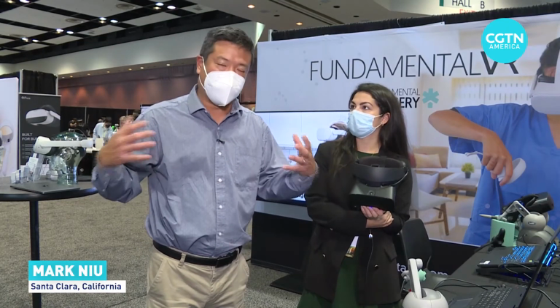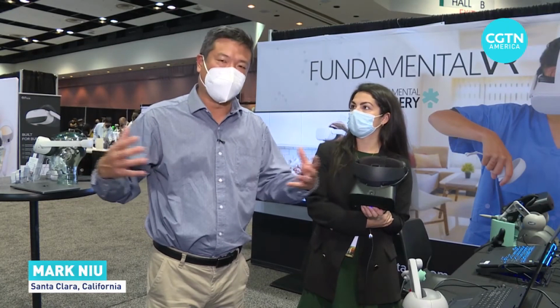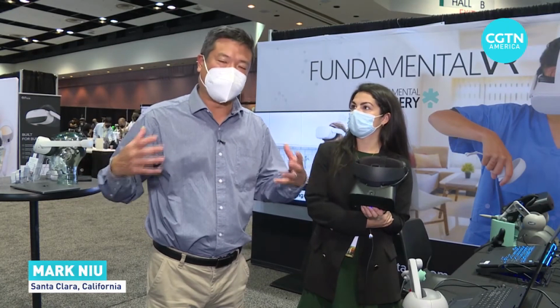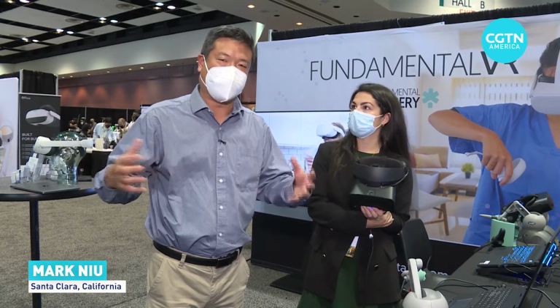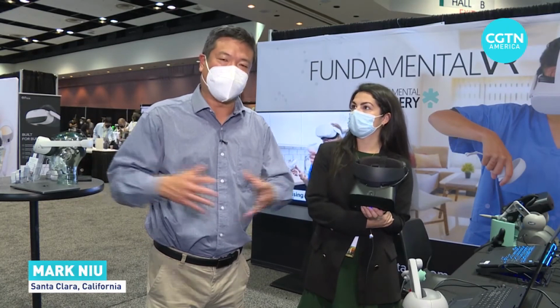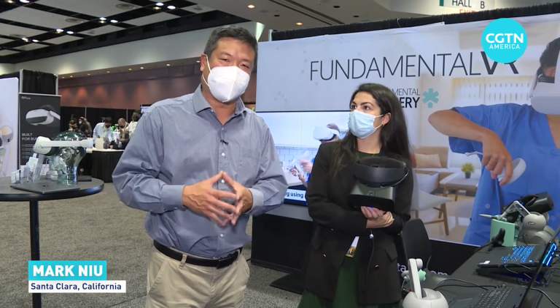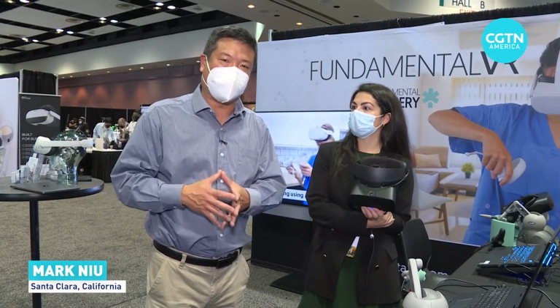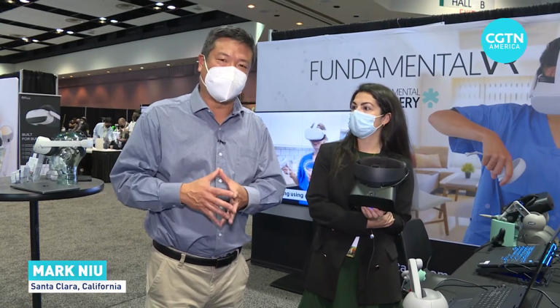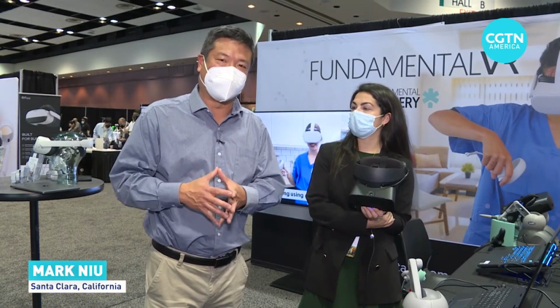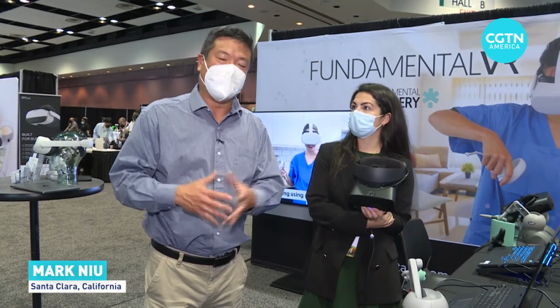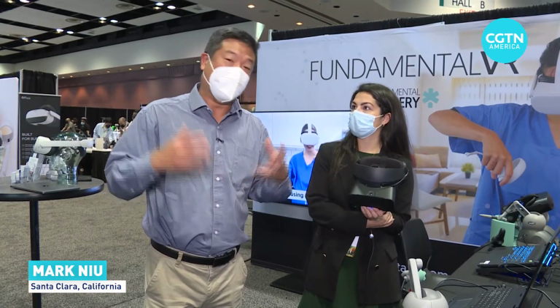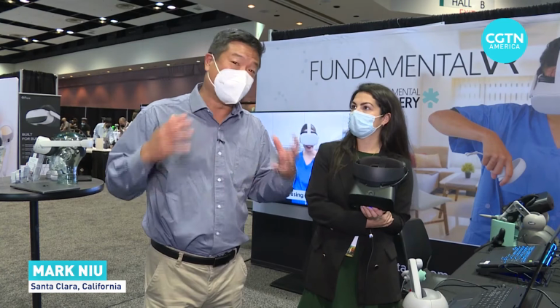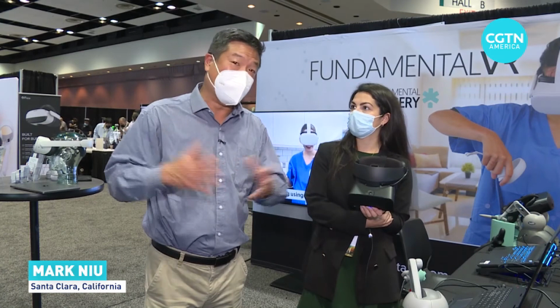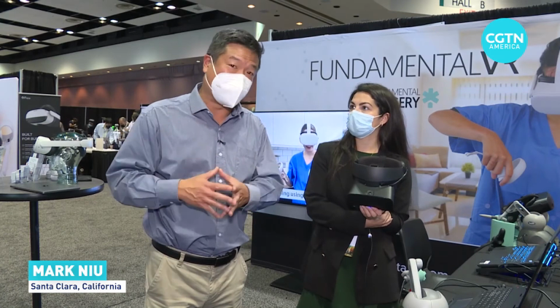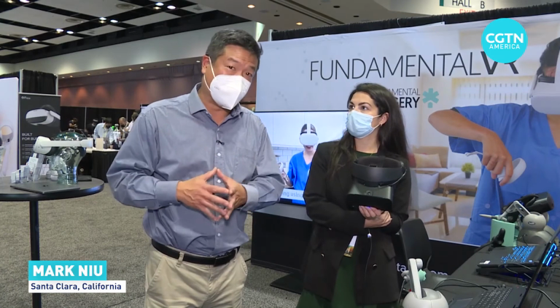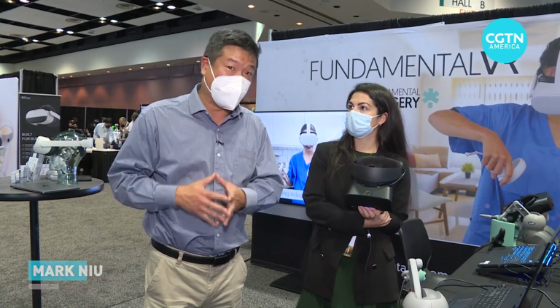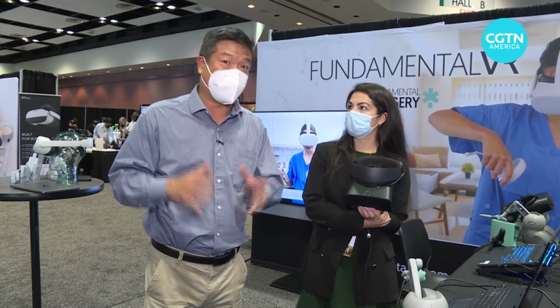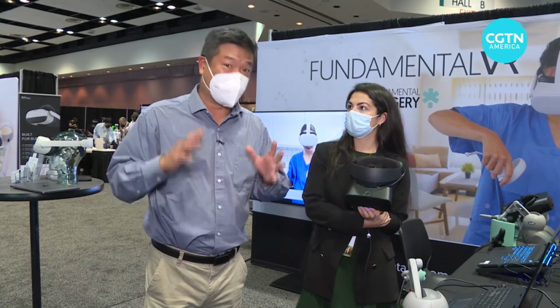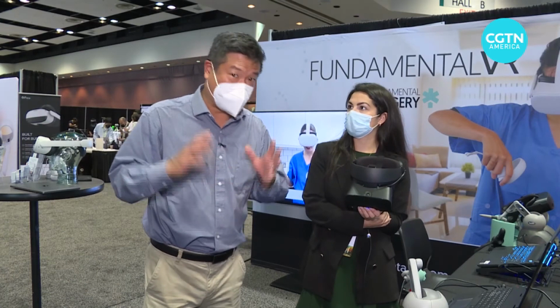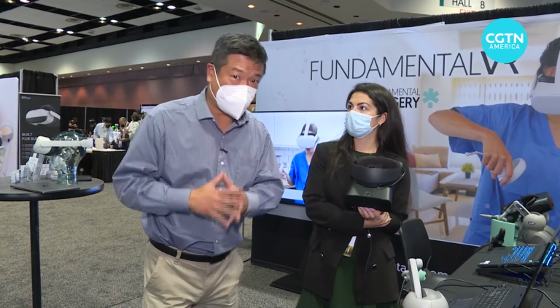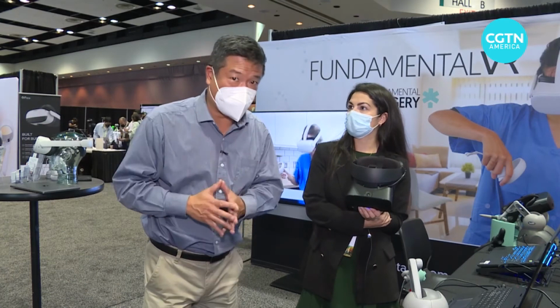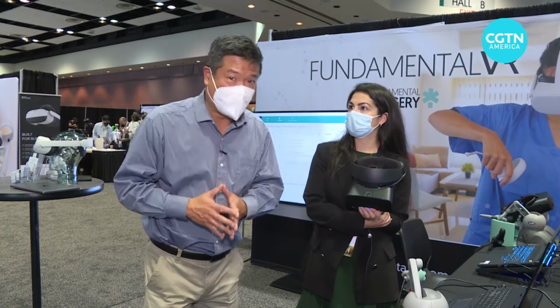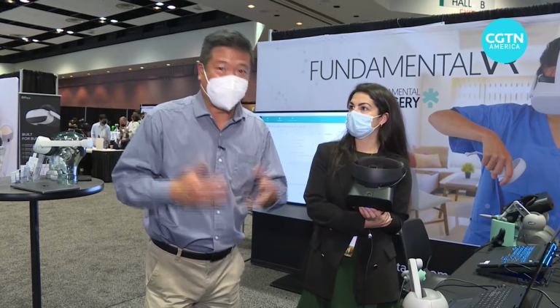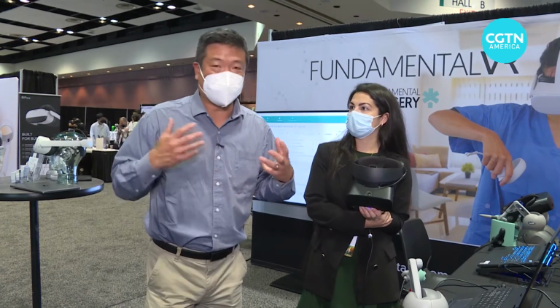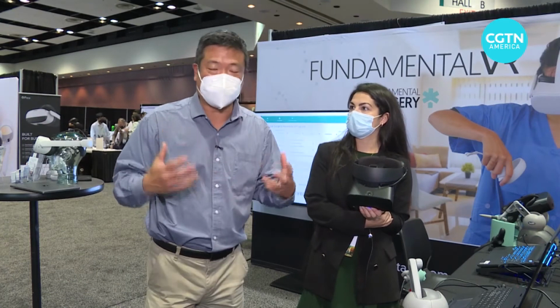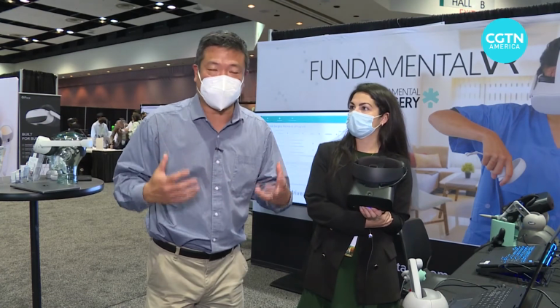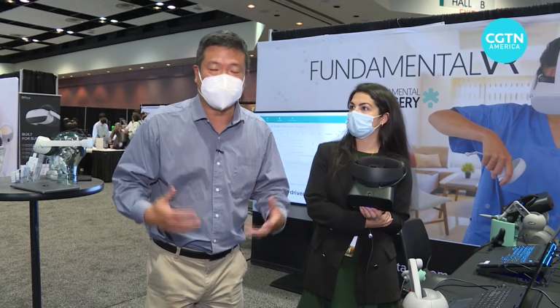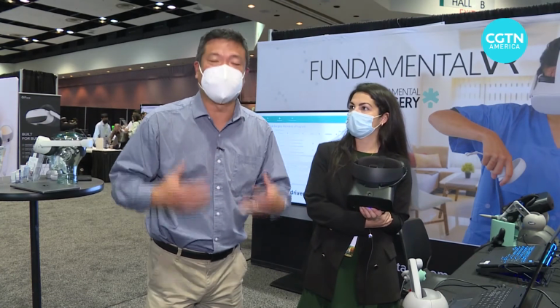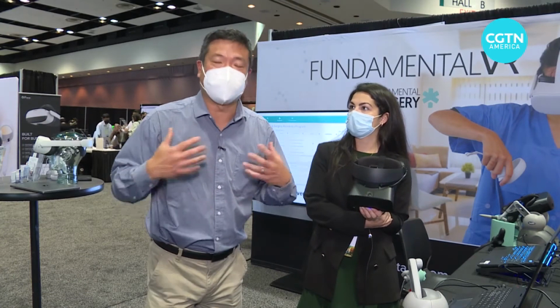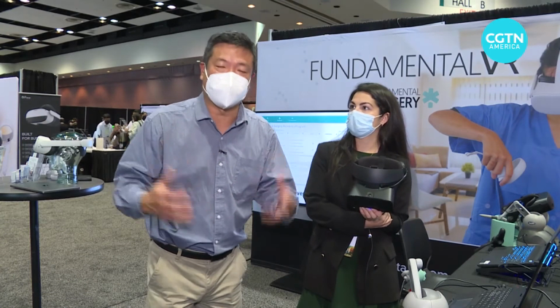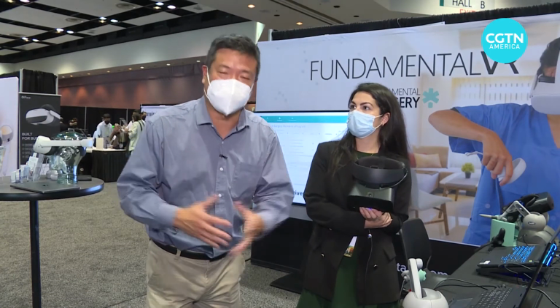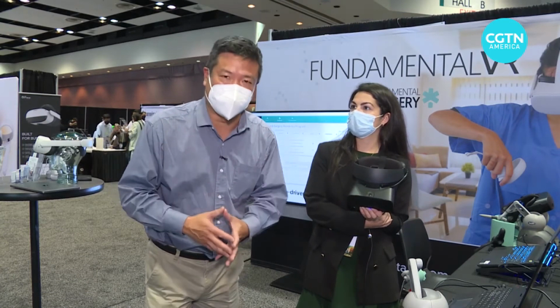One of the growing fields for virtual and augmented applications is medicine, and particularly how to train to become a surgeon.